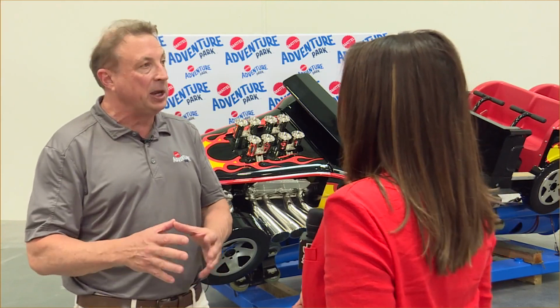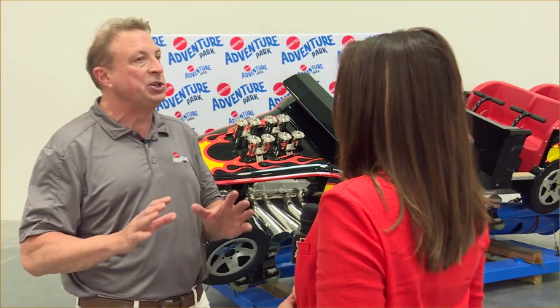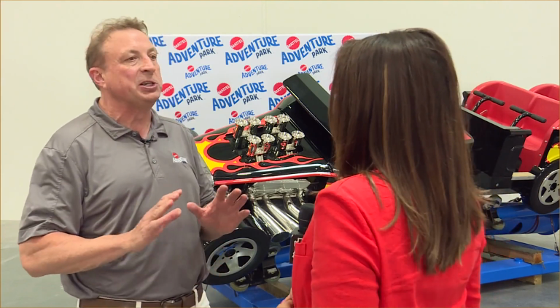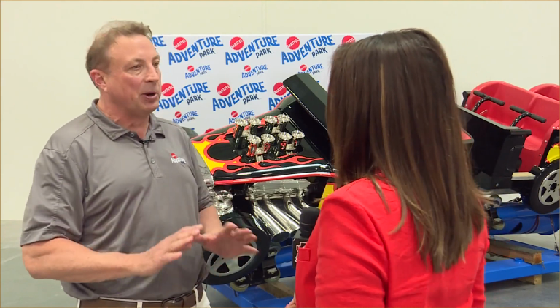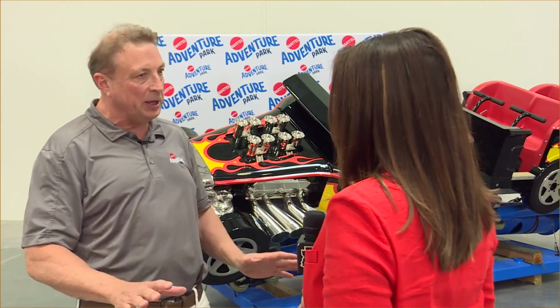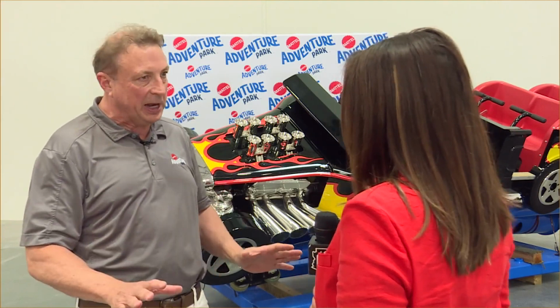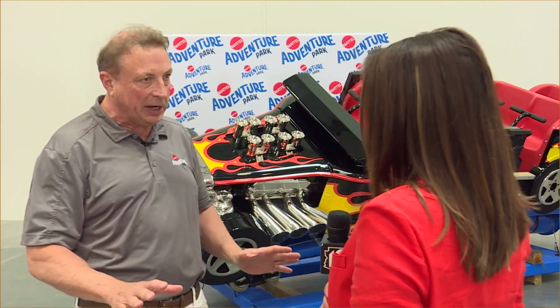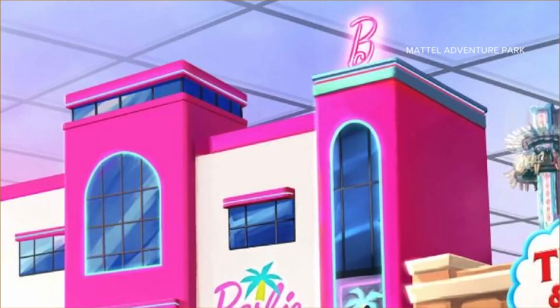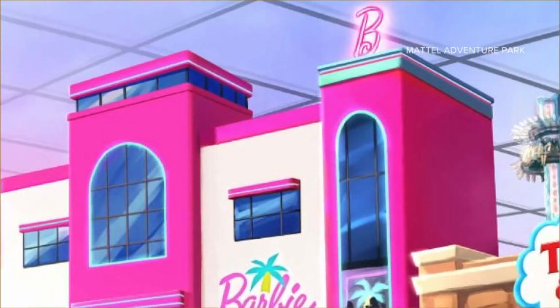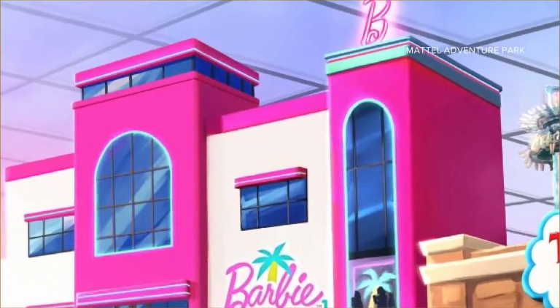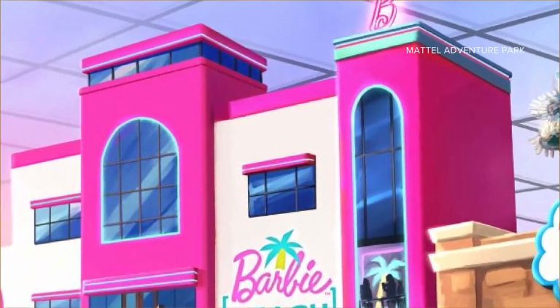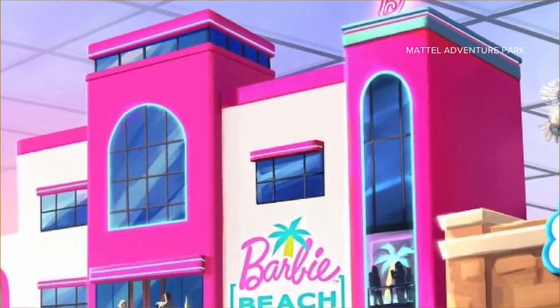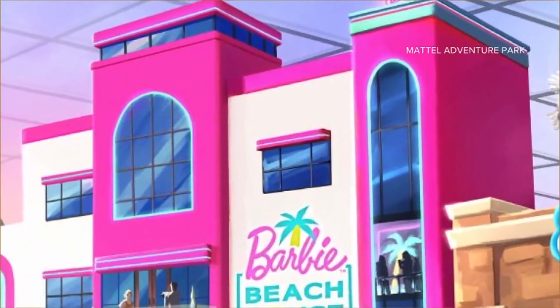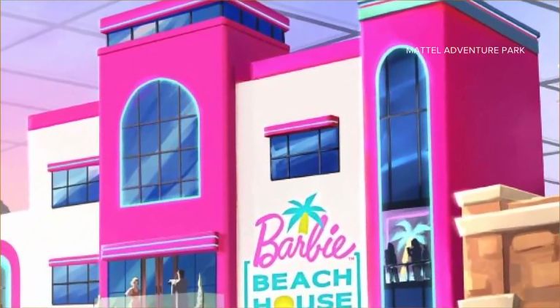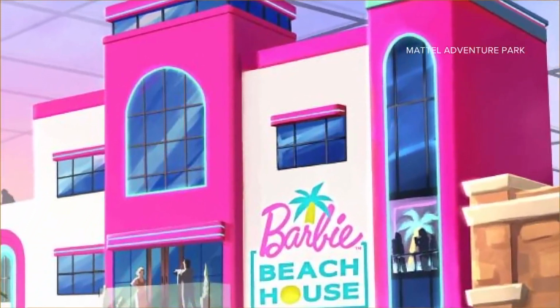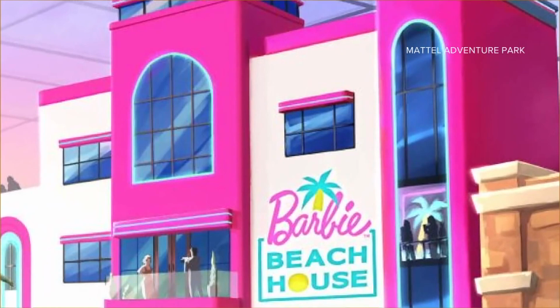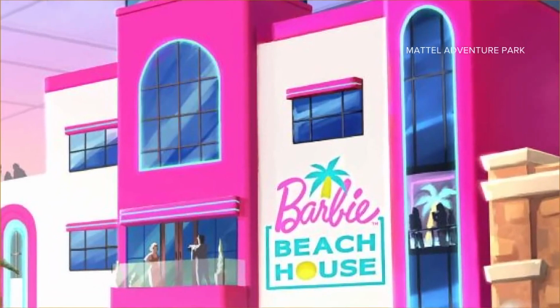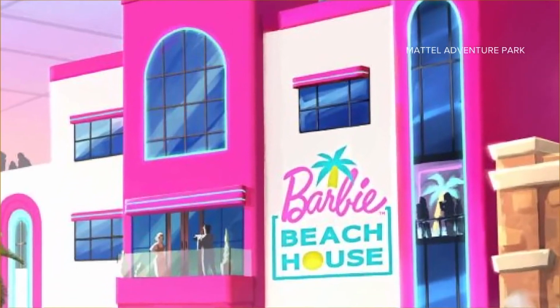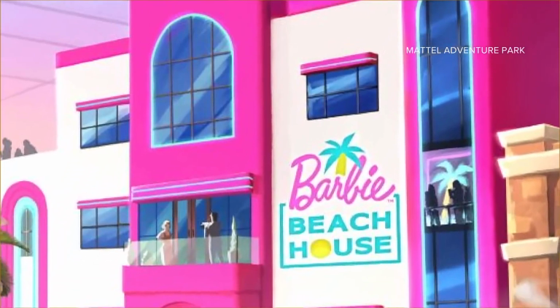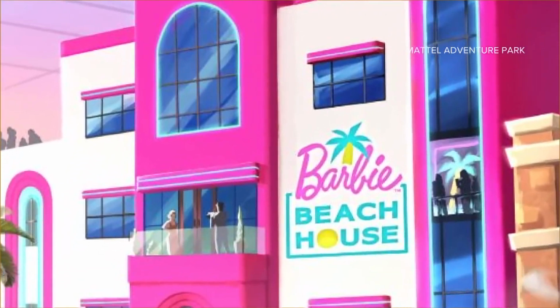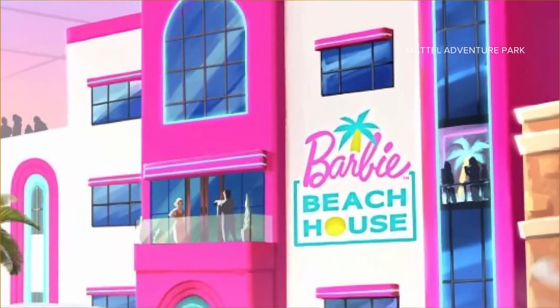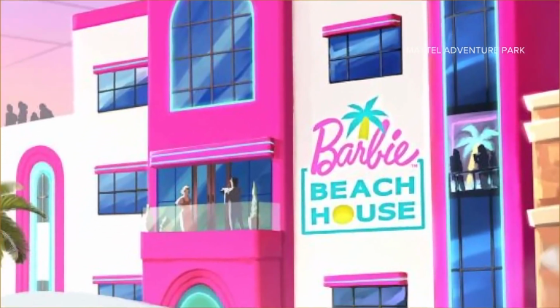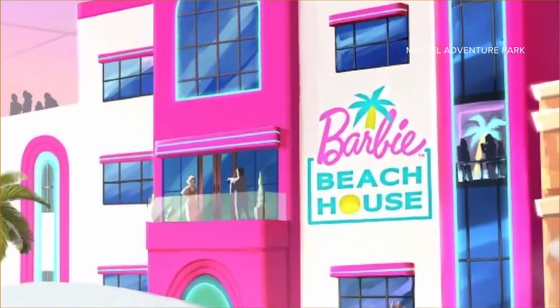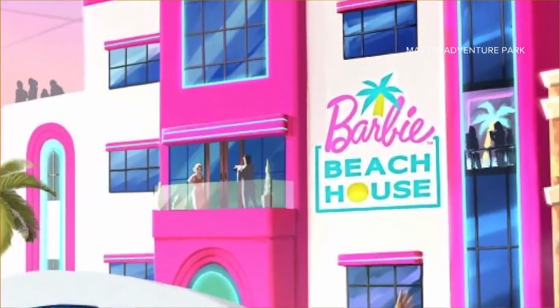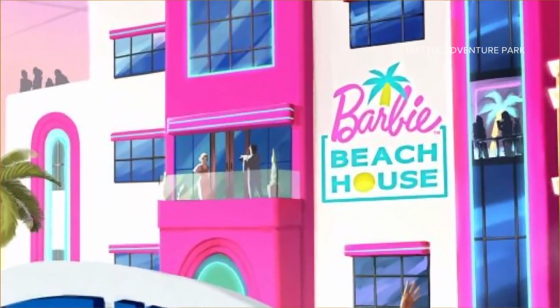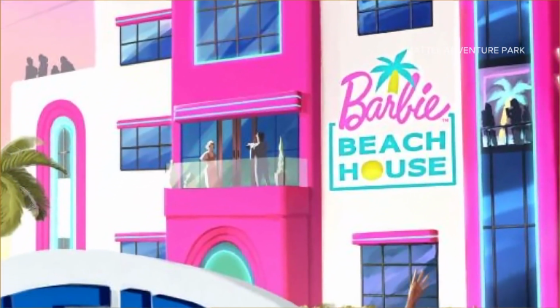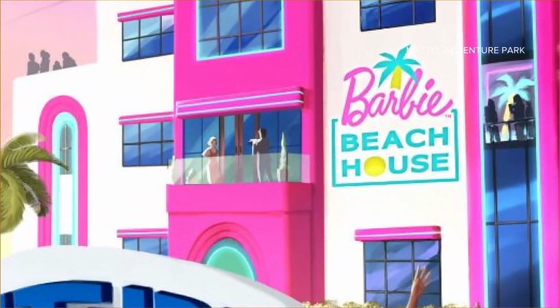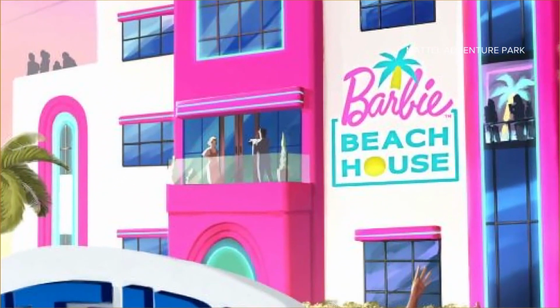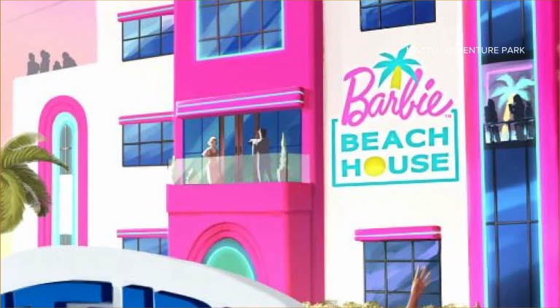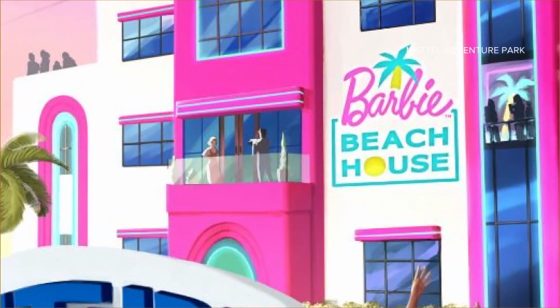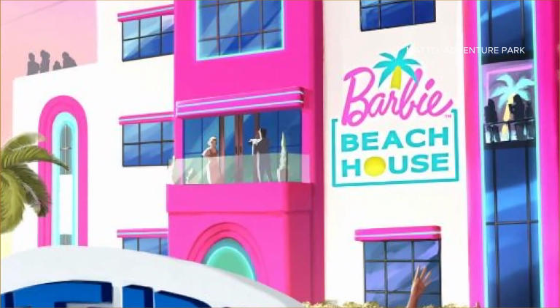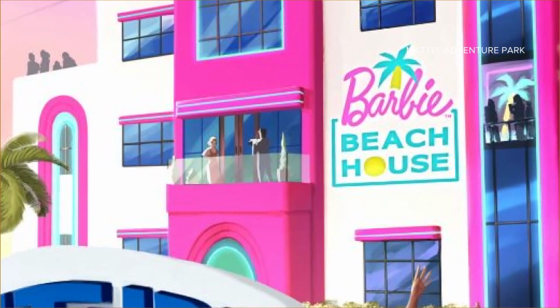She's brilliant at it. The Barbie Beach House 3rd Floor Rooftop Bar will have pink mocktails and cocktails.